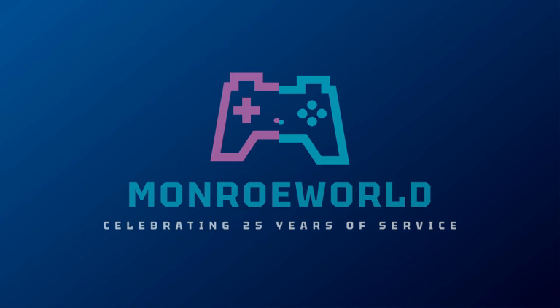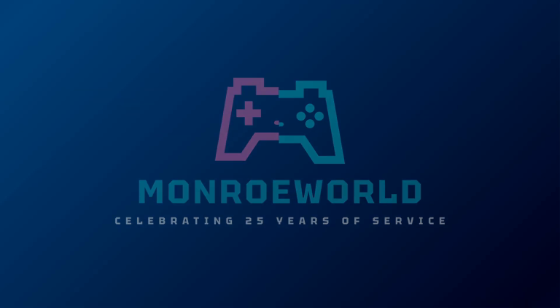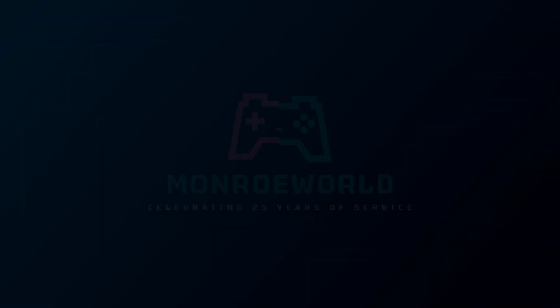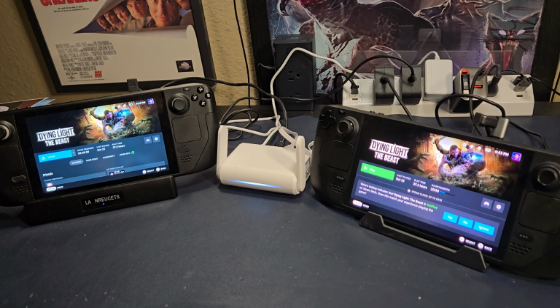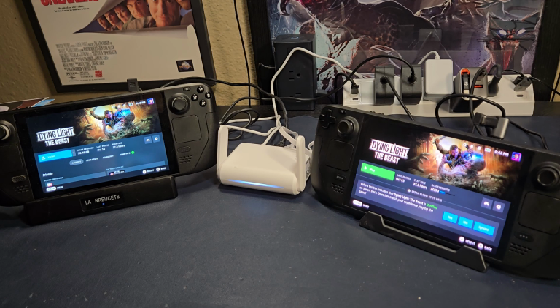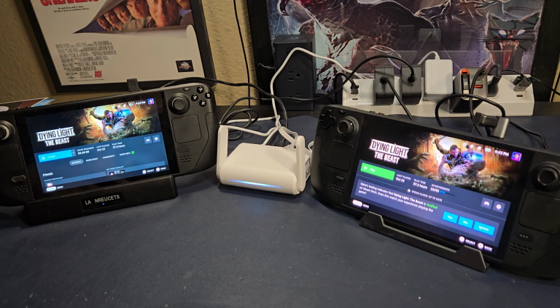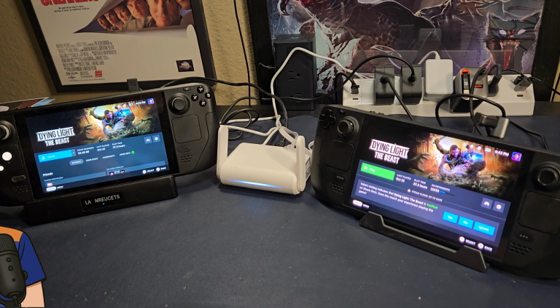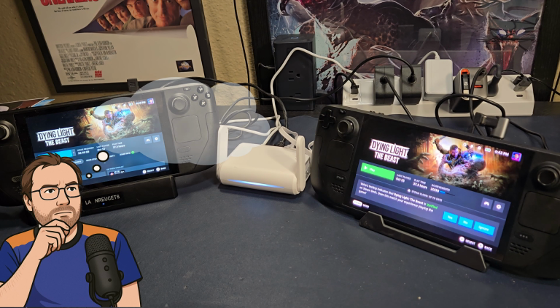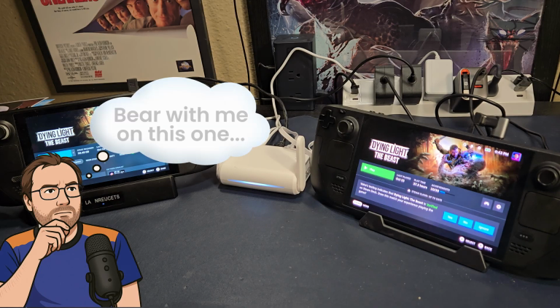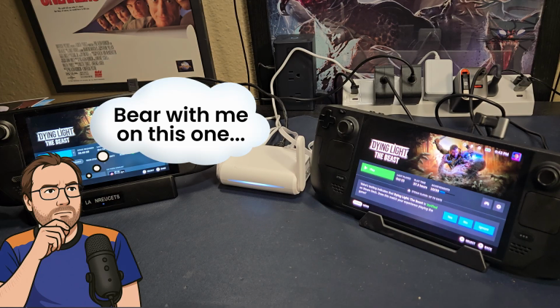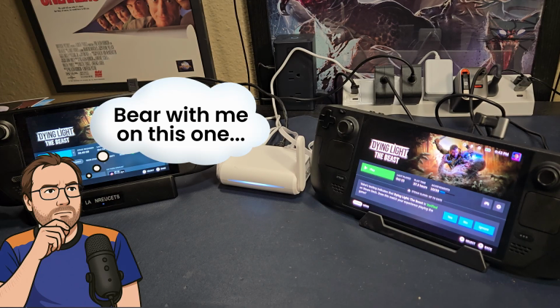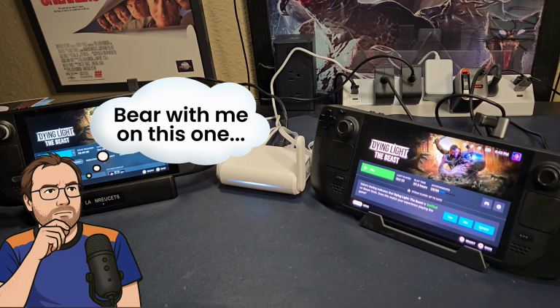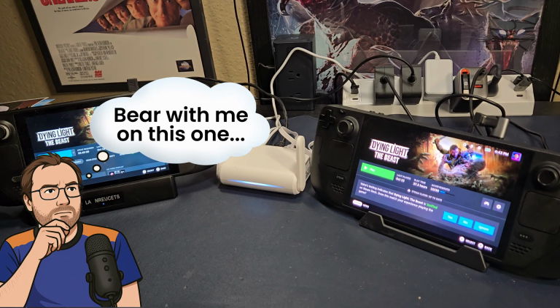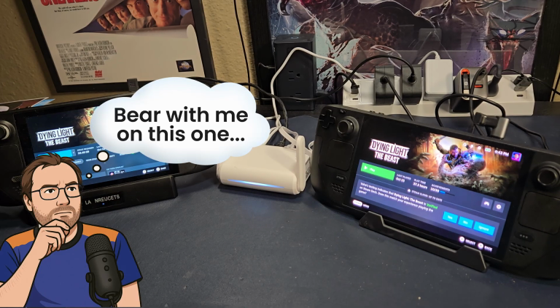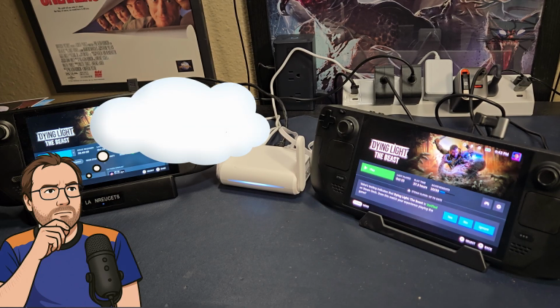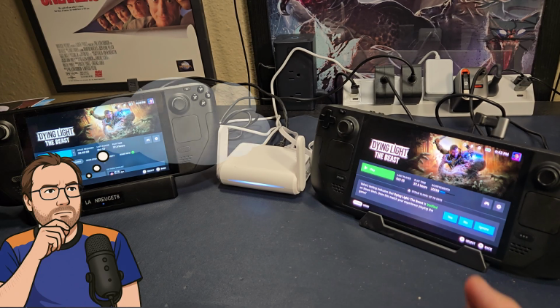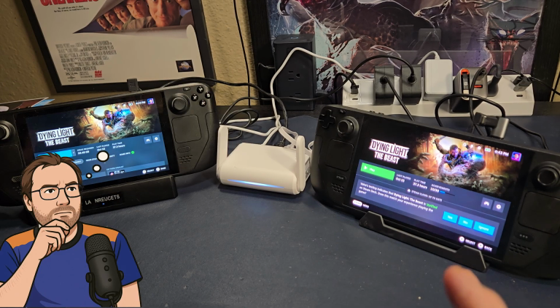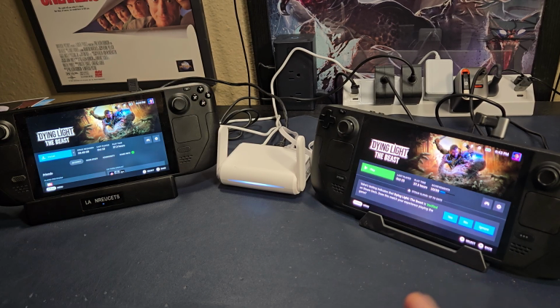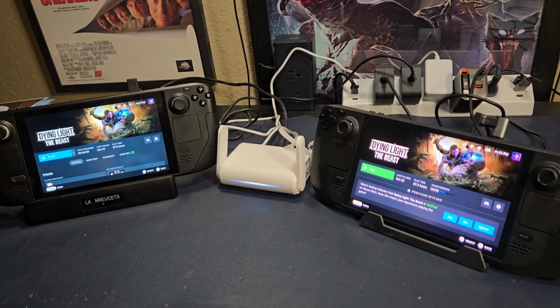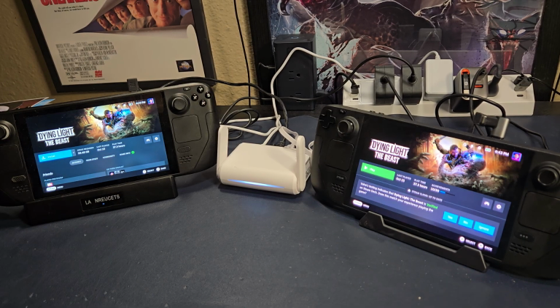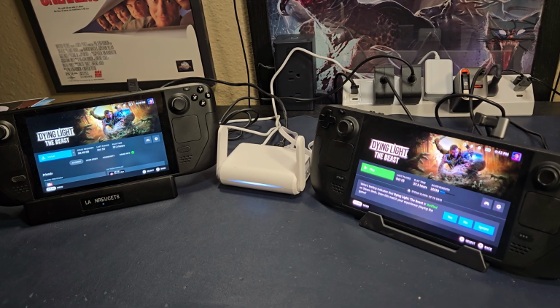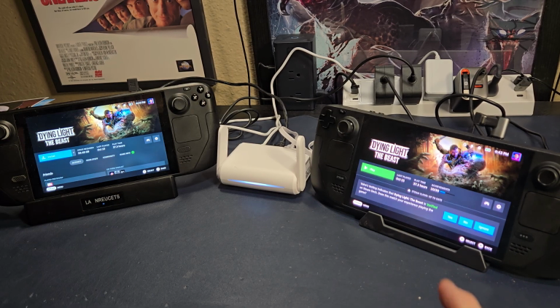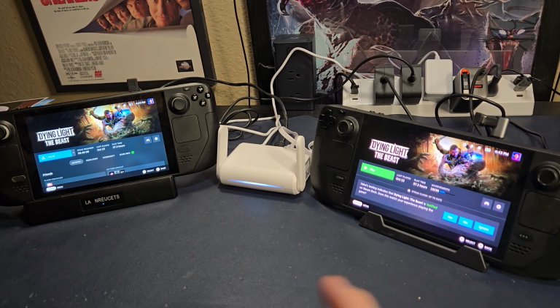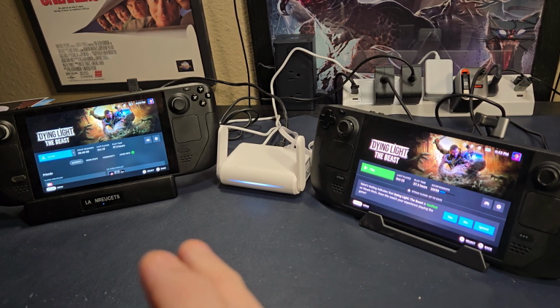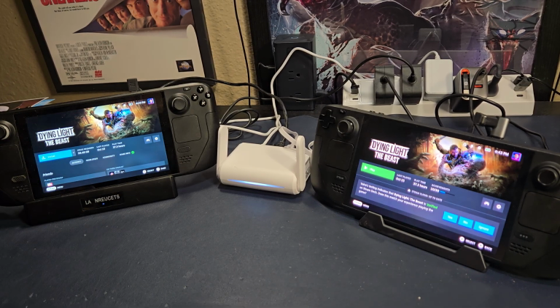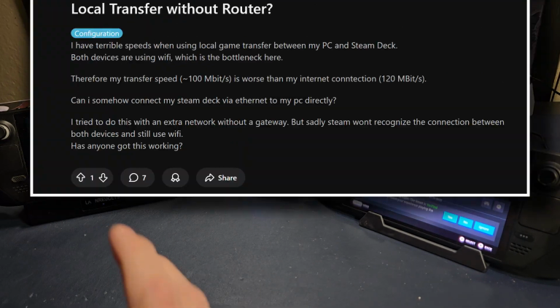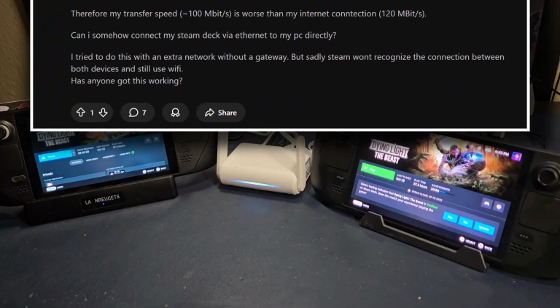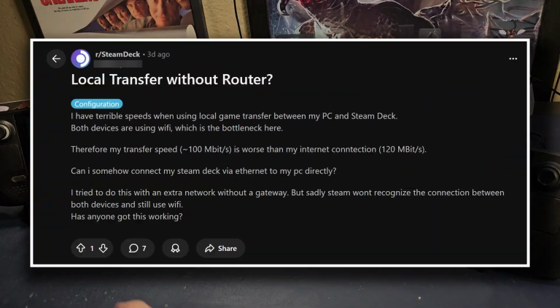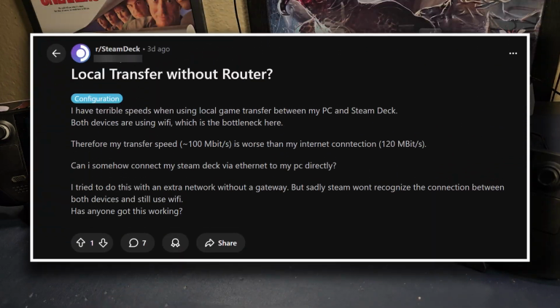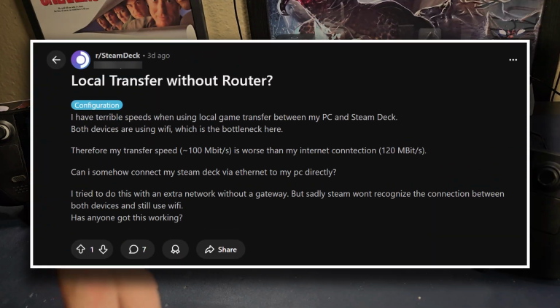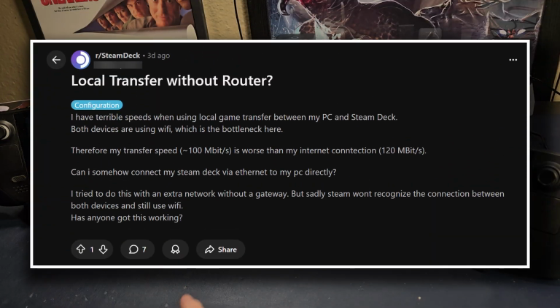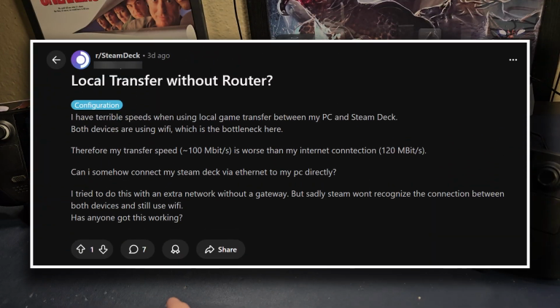Hey everybody, Shane Armonroe here. On Reddit, I found a very interesting post.